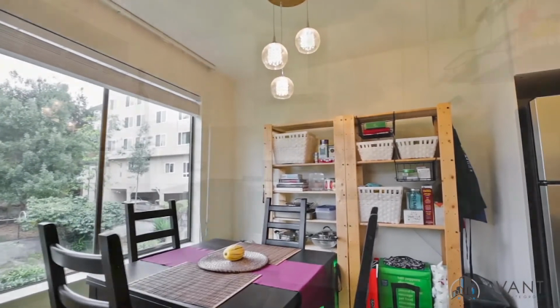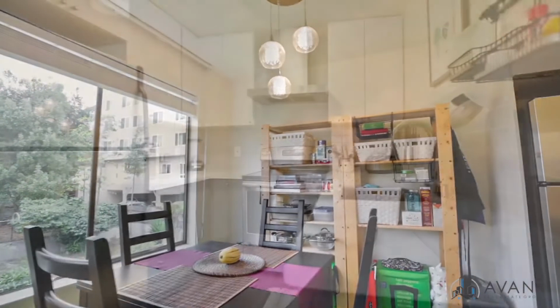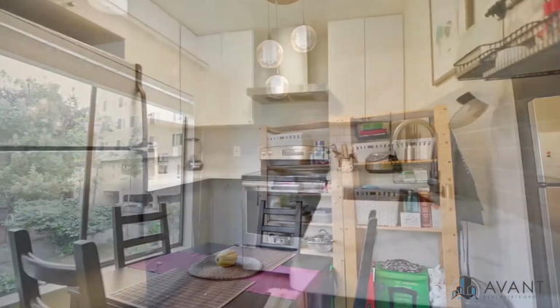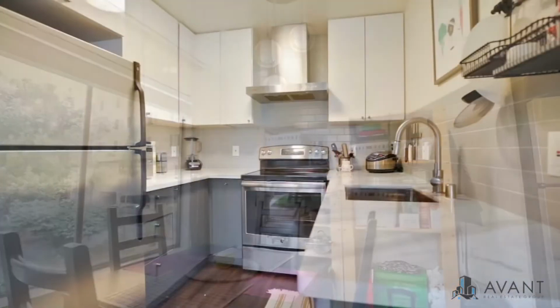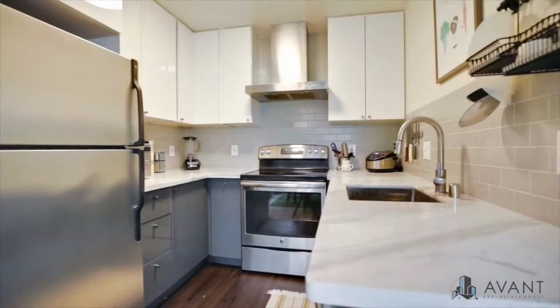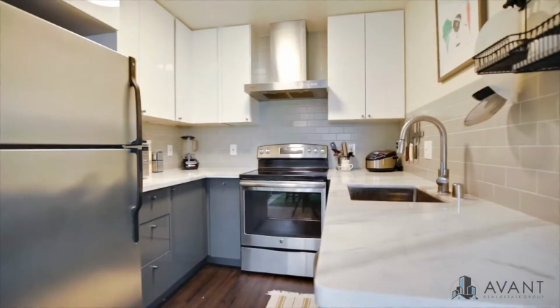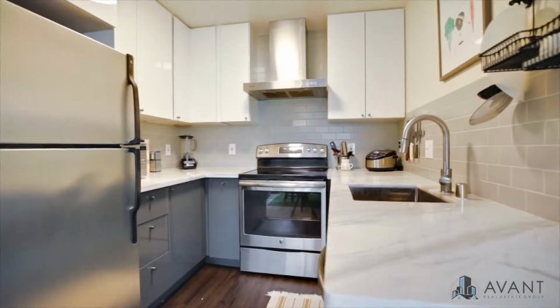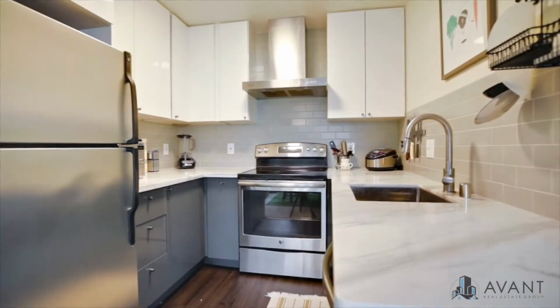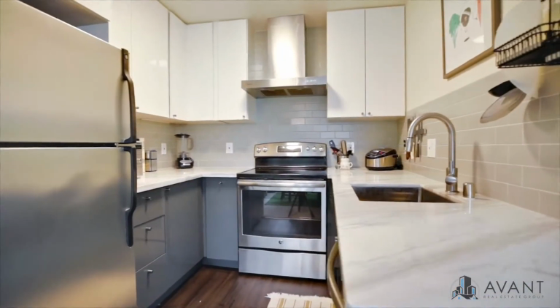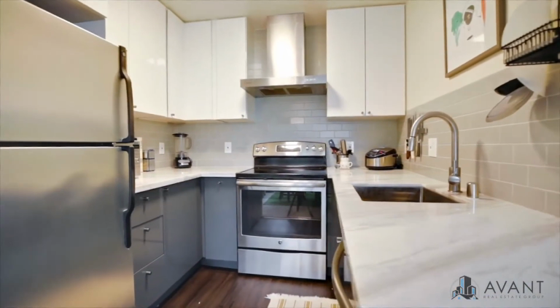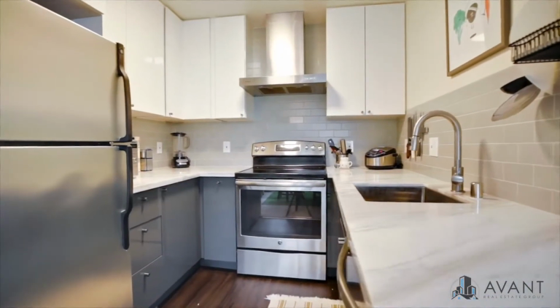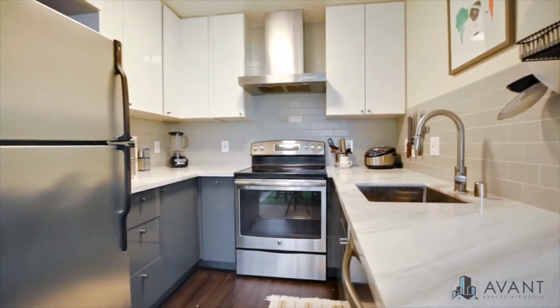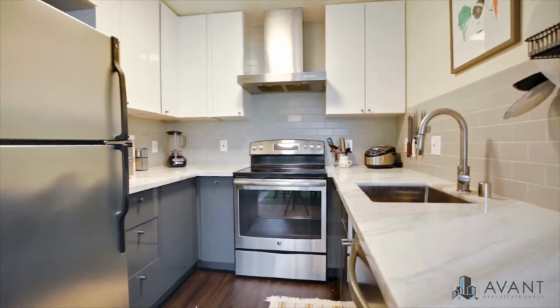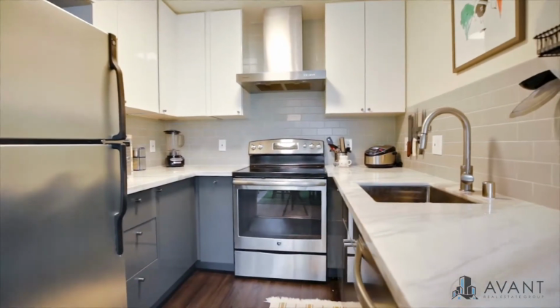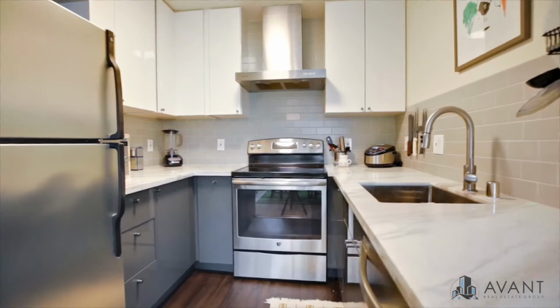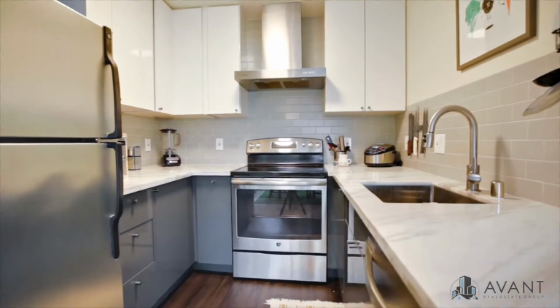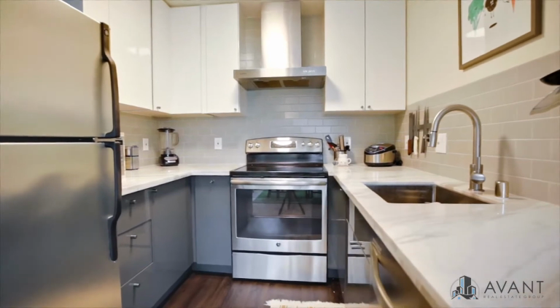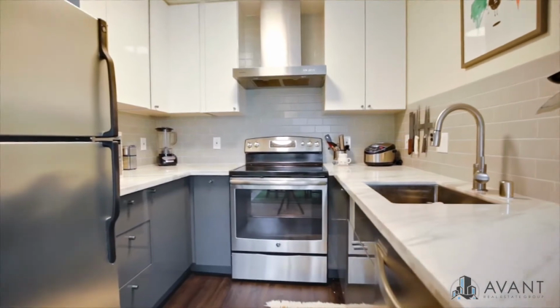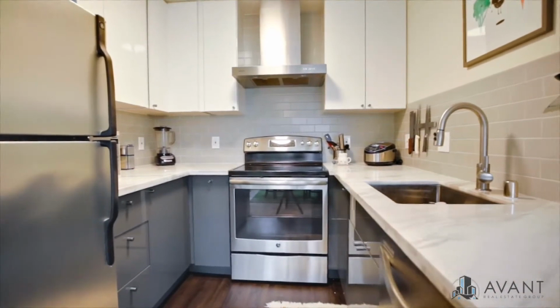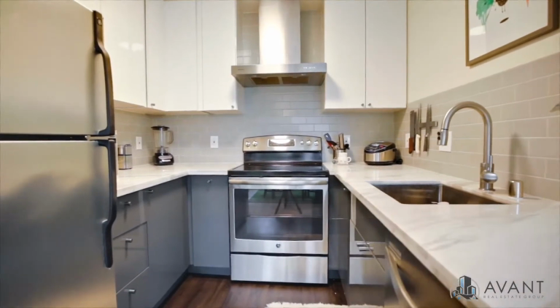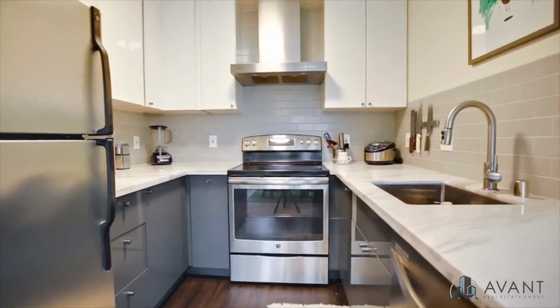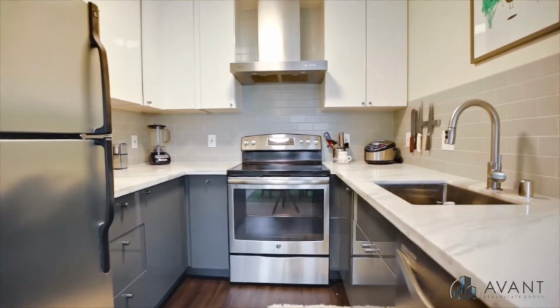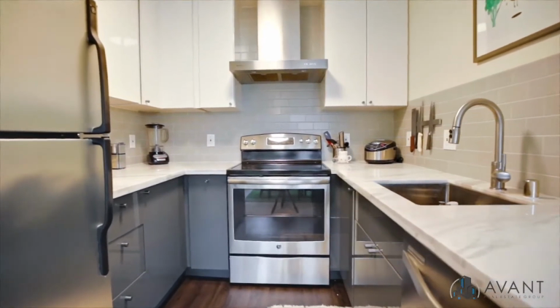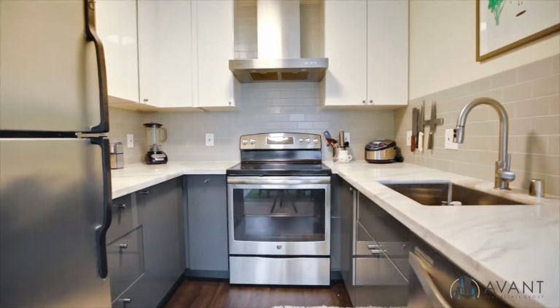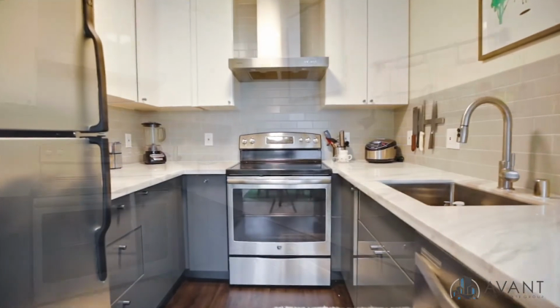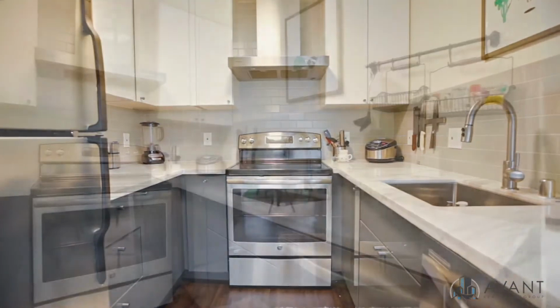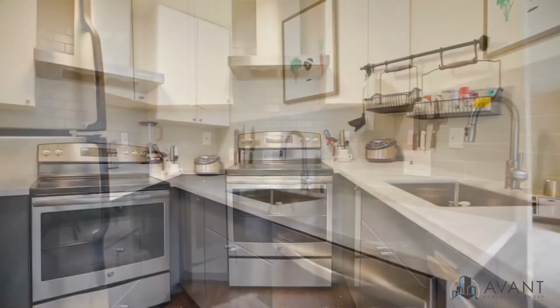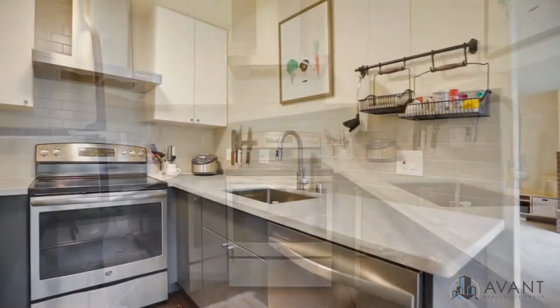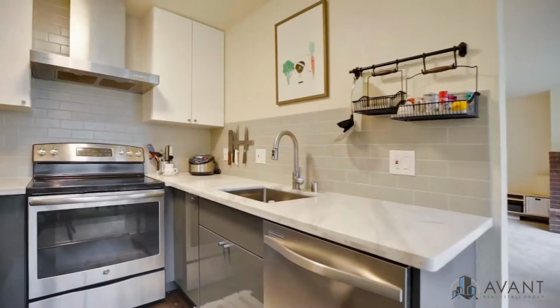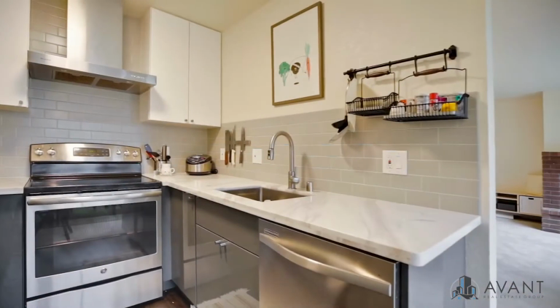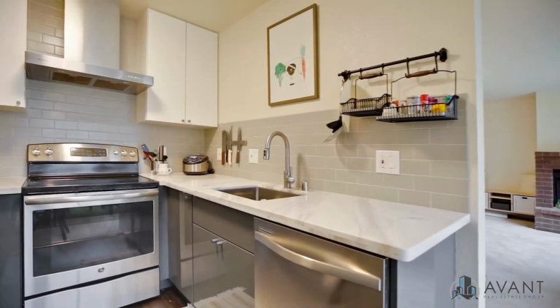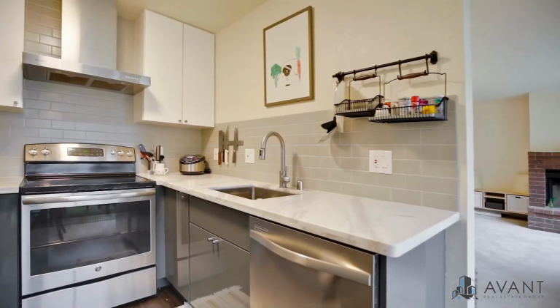The beautiful remodeled kitchen features gorgeous granite countertops, high gloss cabinets, and stainless steel appliances.